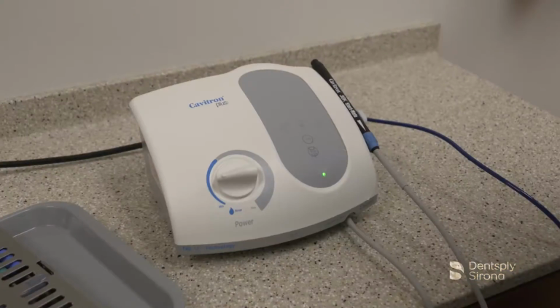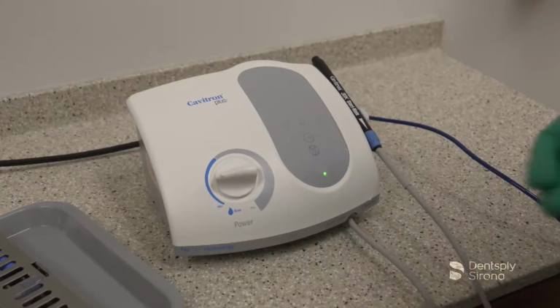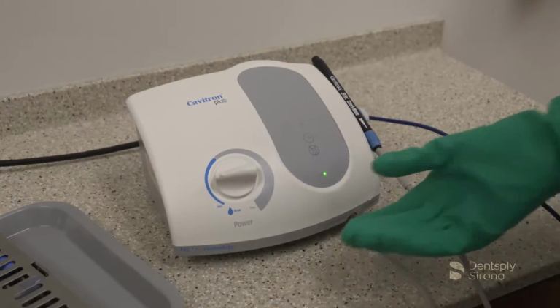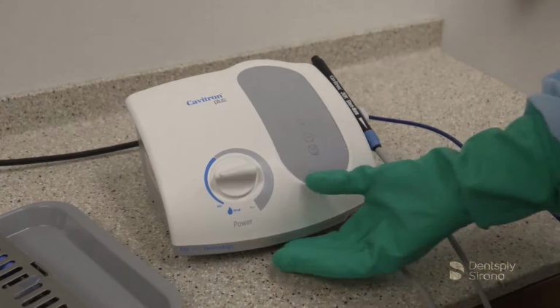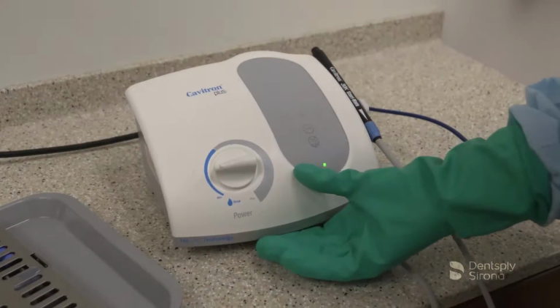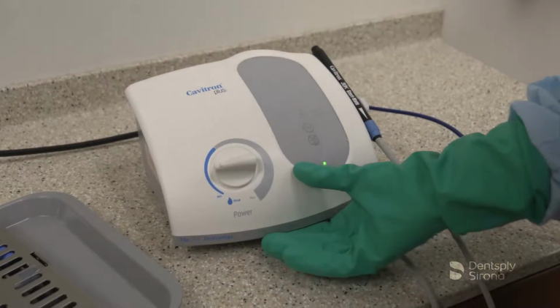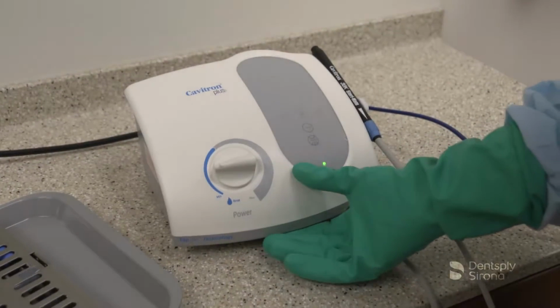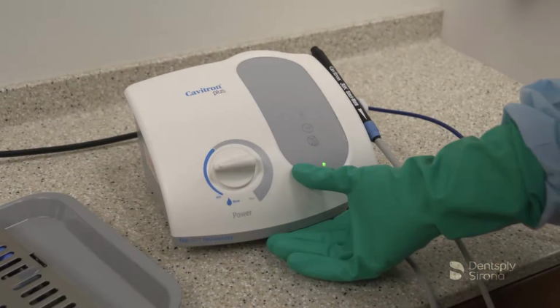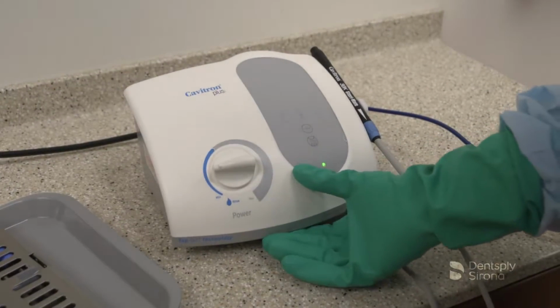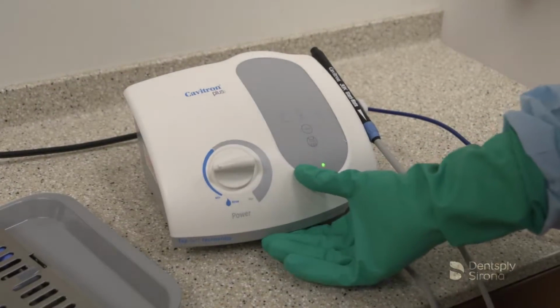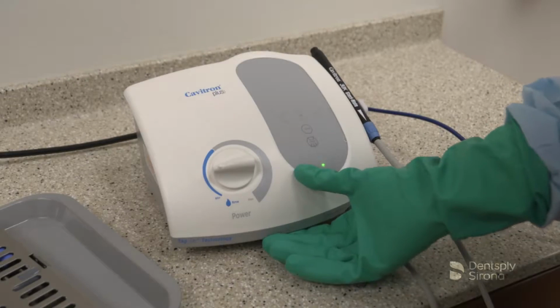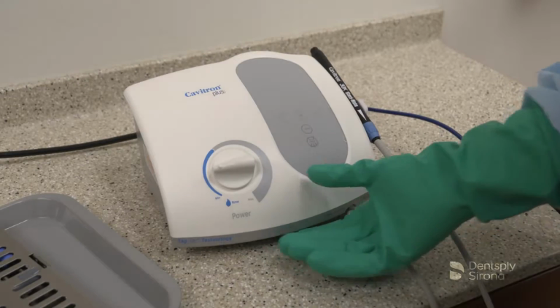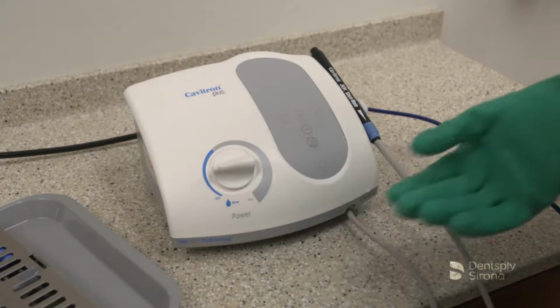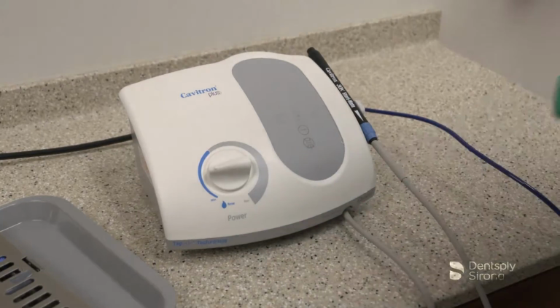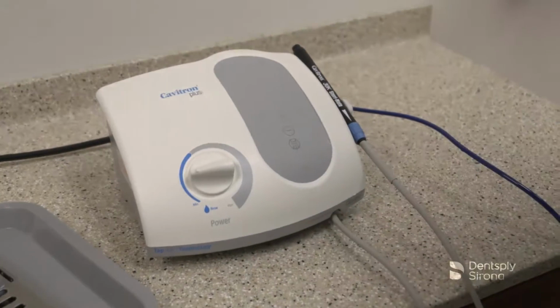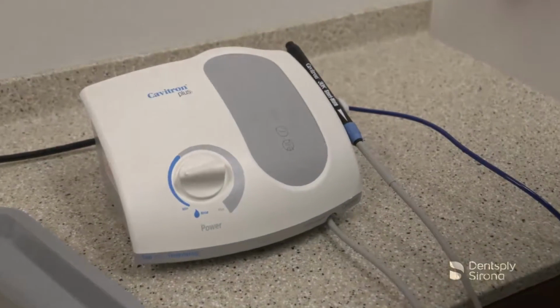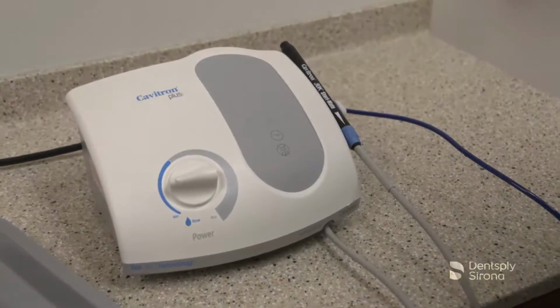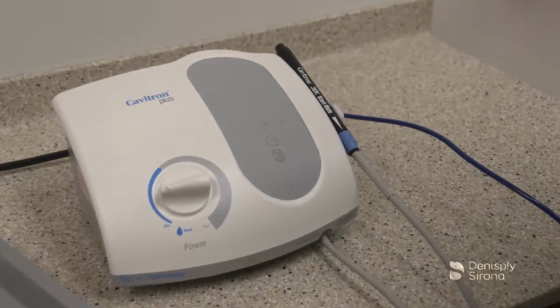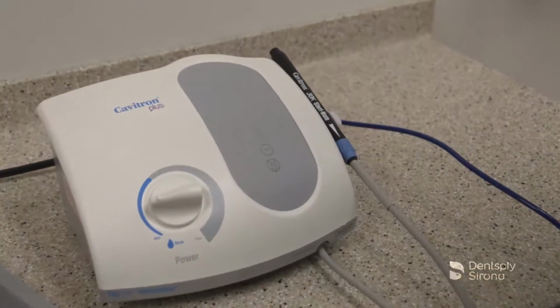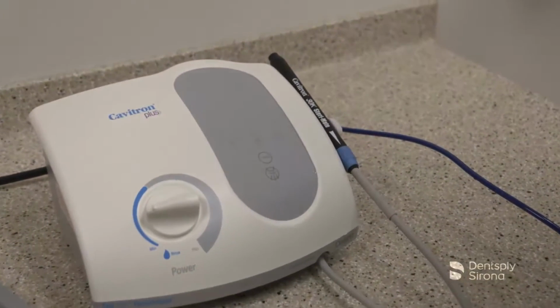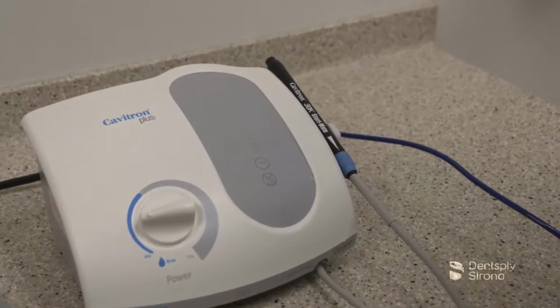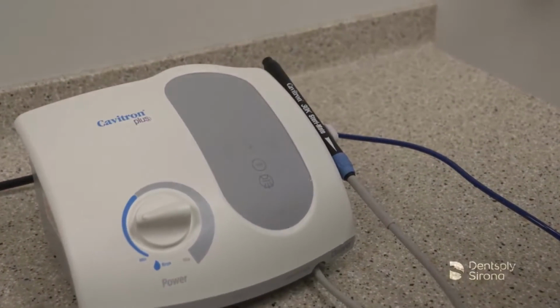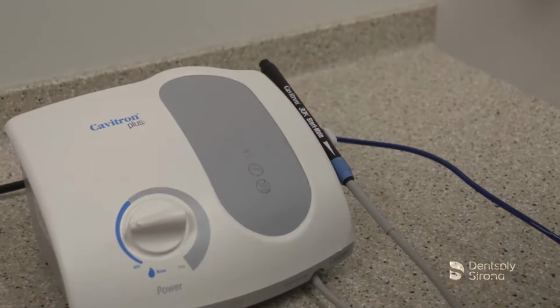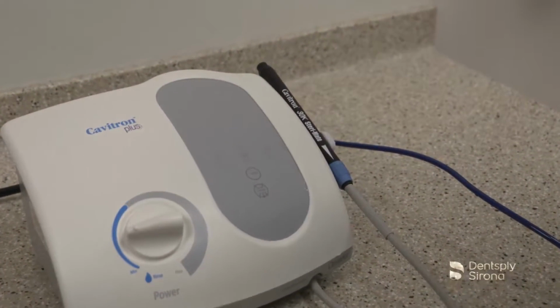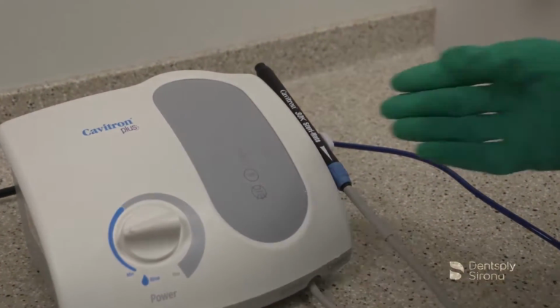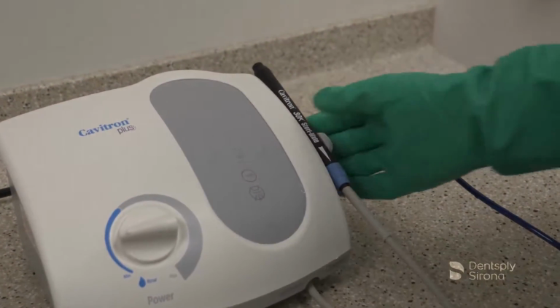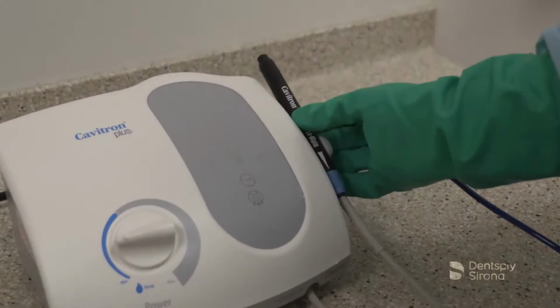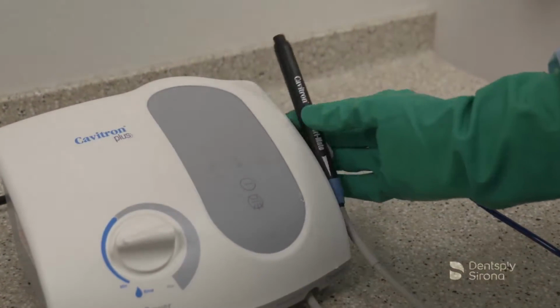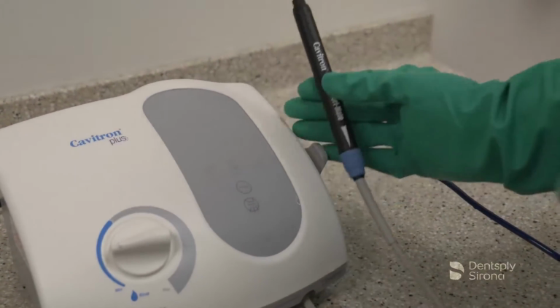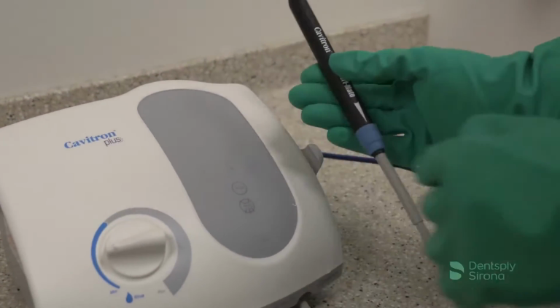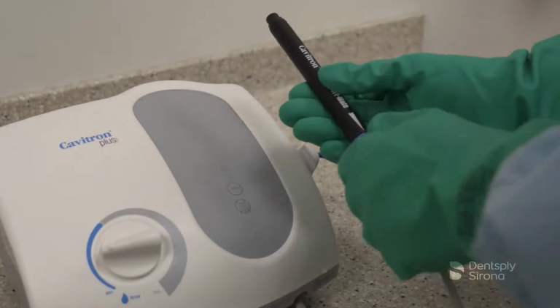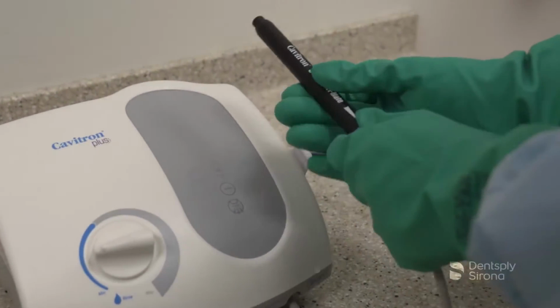After the purge cycle is complete, turn the system to the off position. Remove the SteriMate handpiece from the unit.